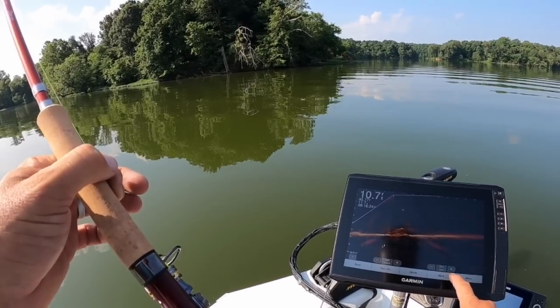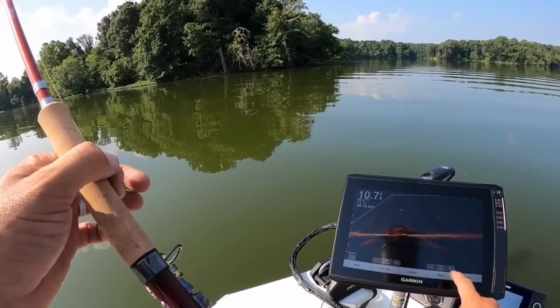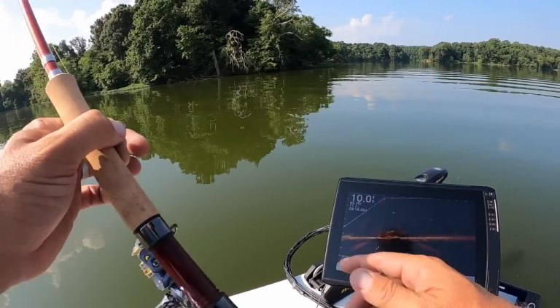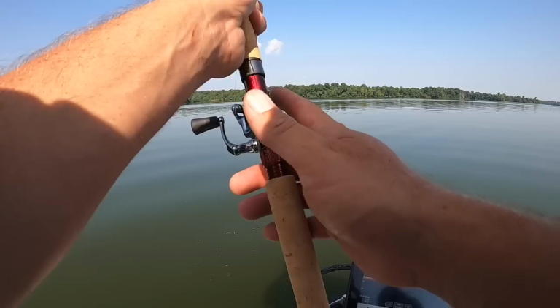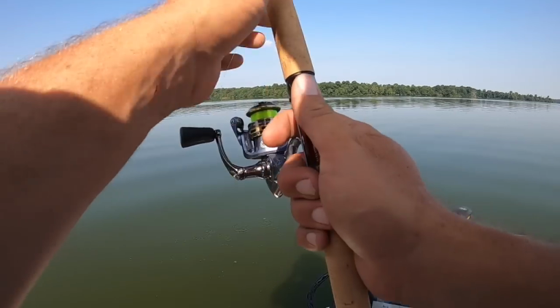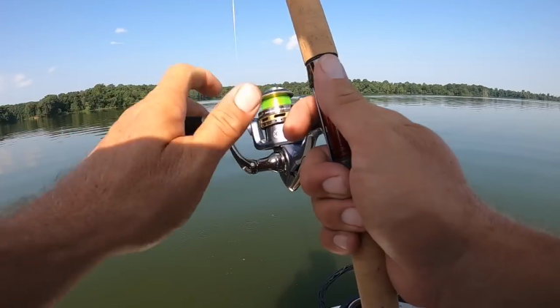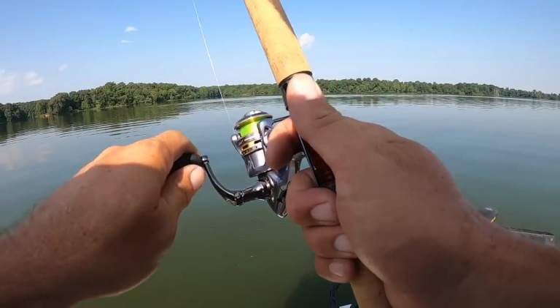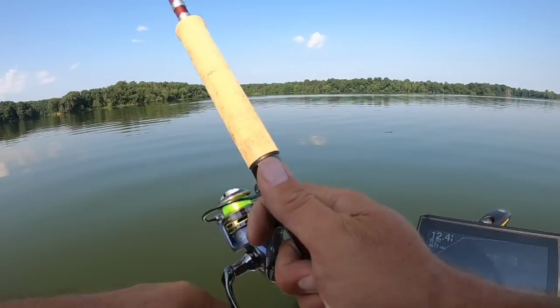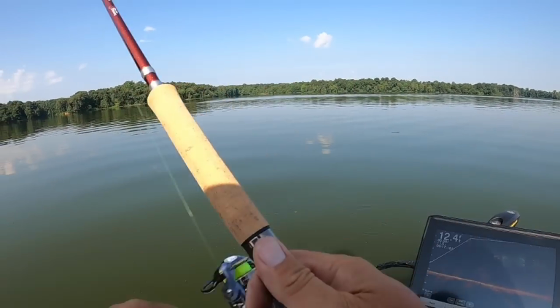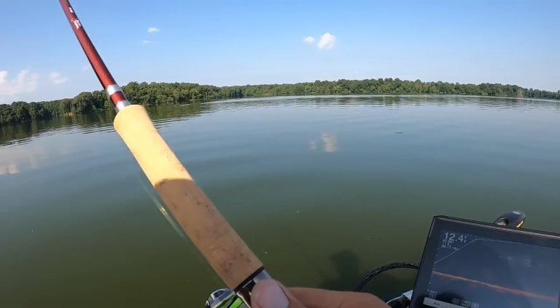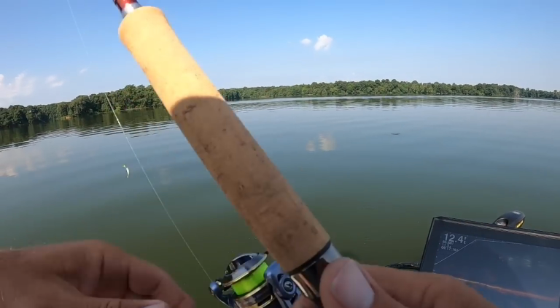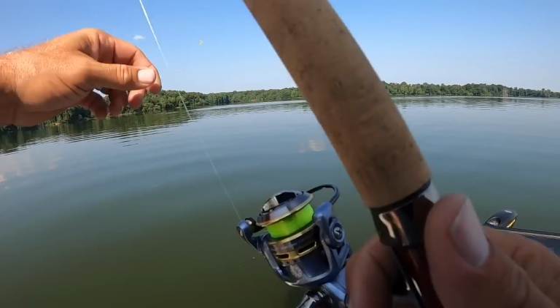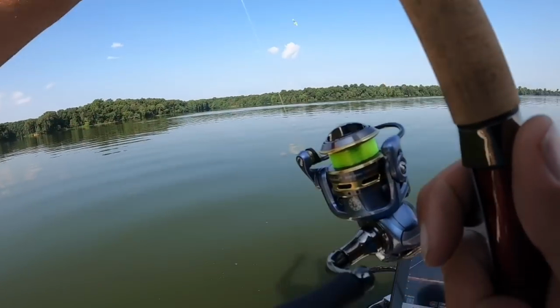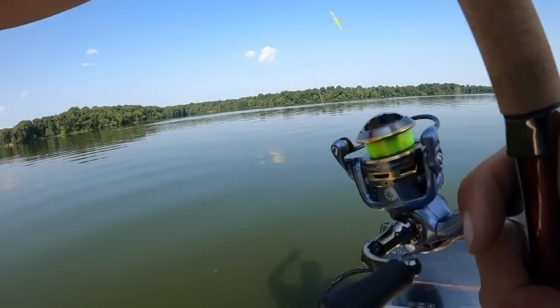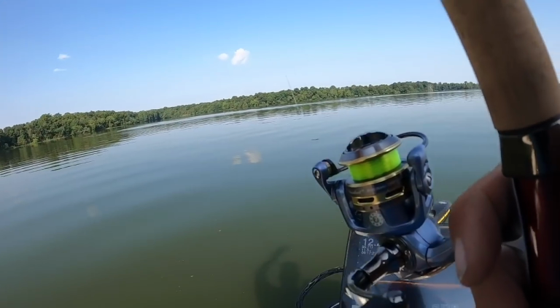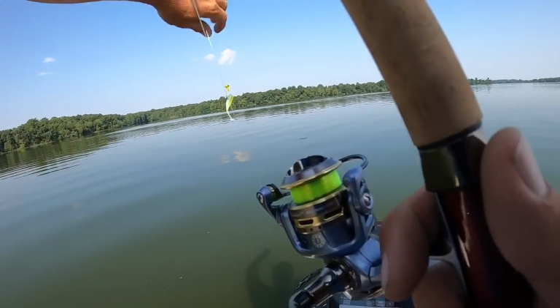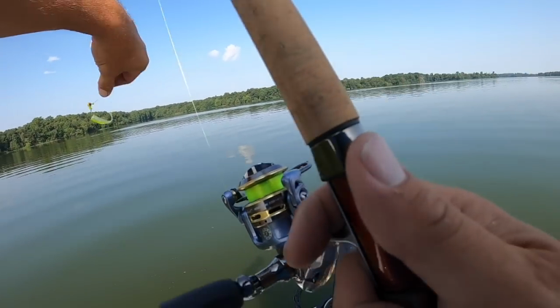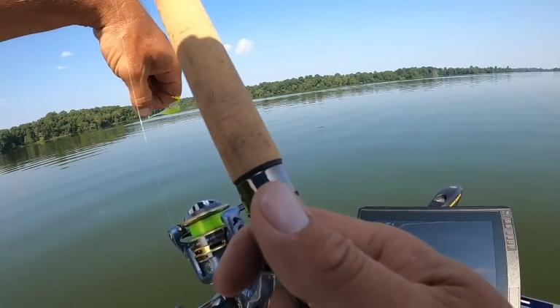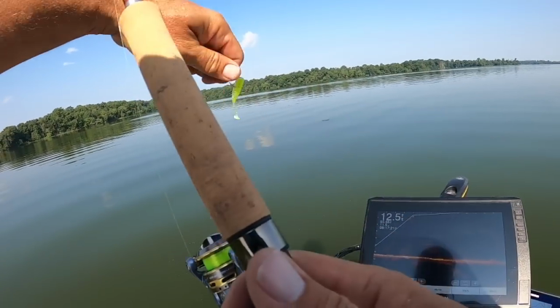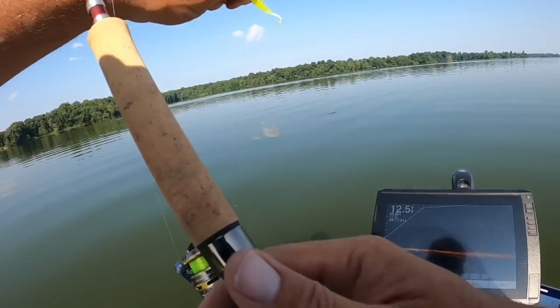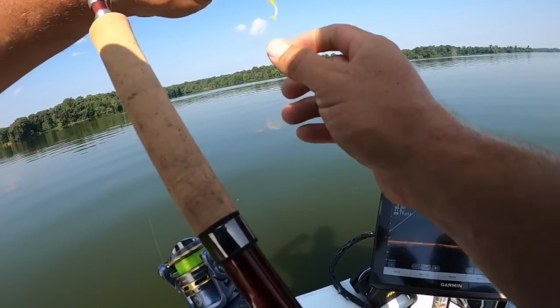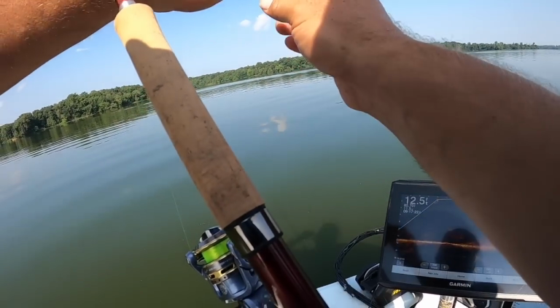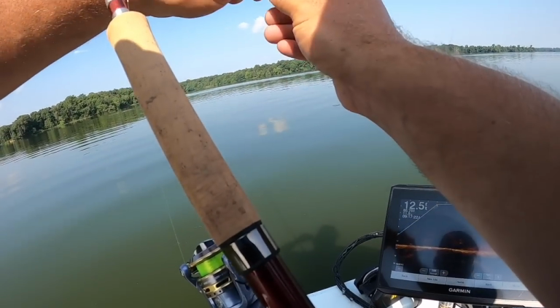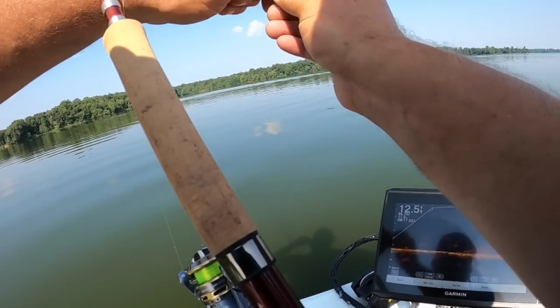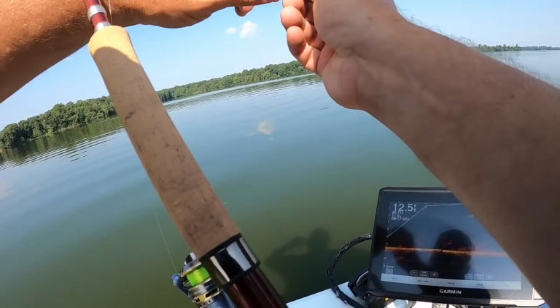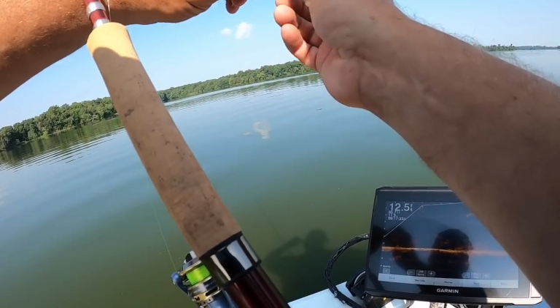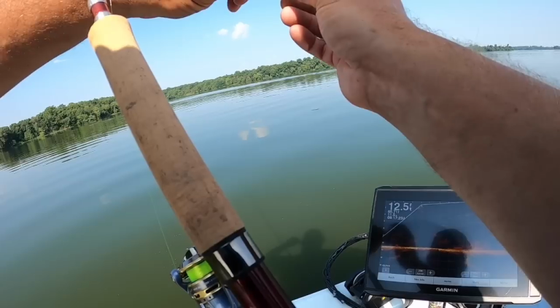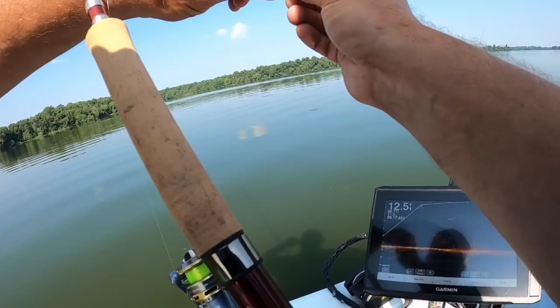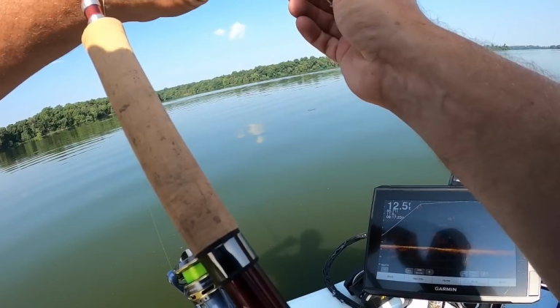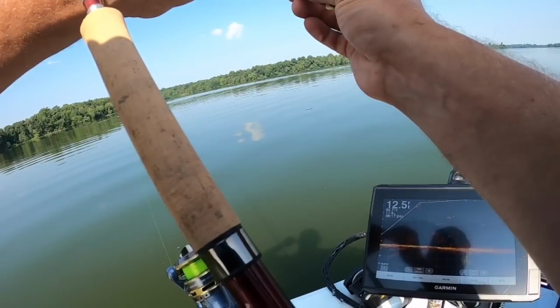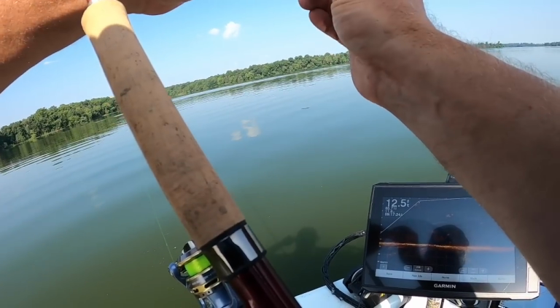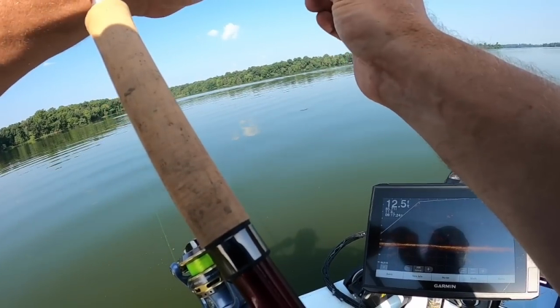They like the yellow right now, I can tell you that. But they seem to be of the smaller variety.